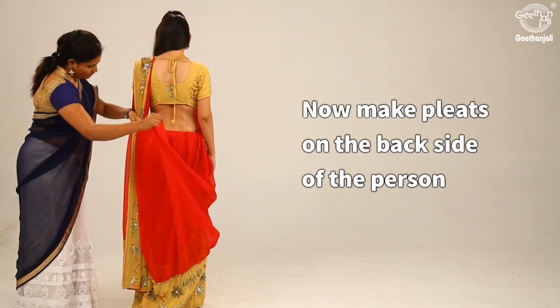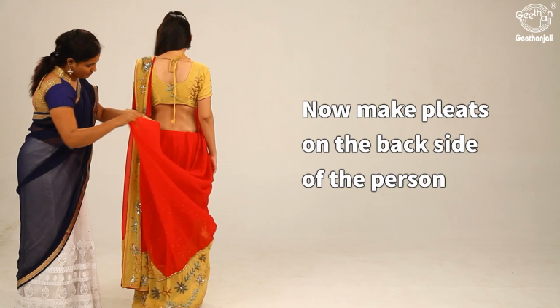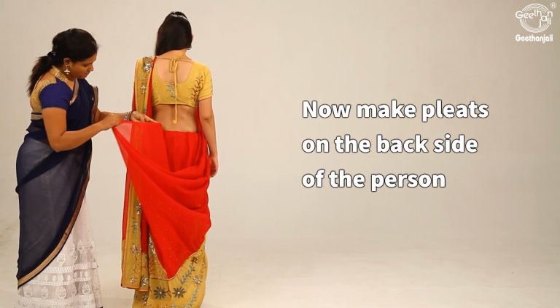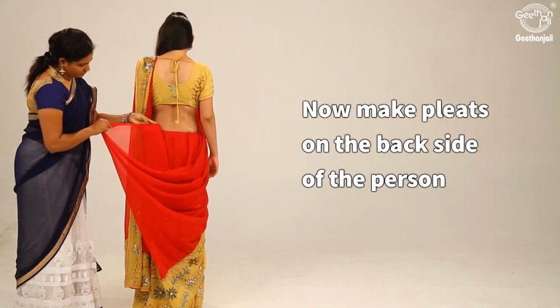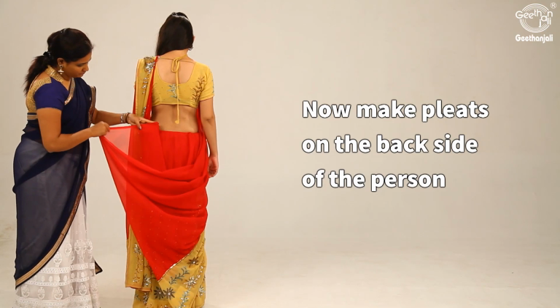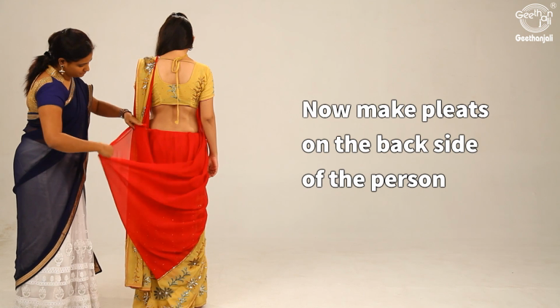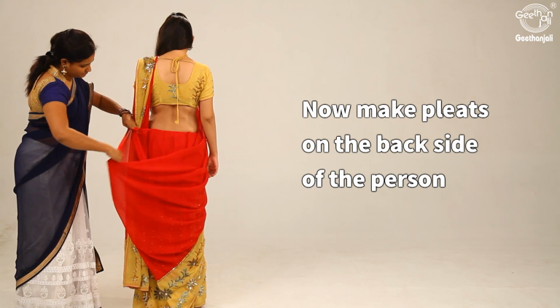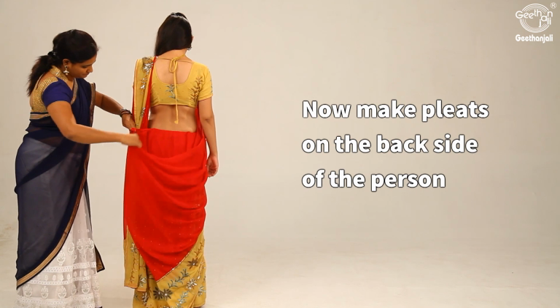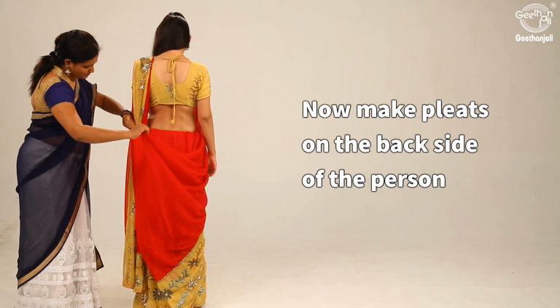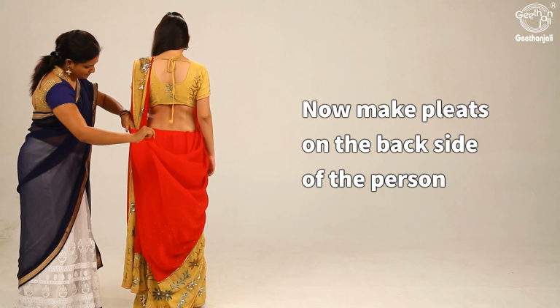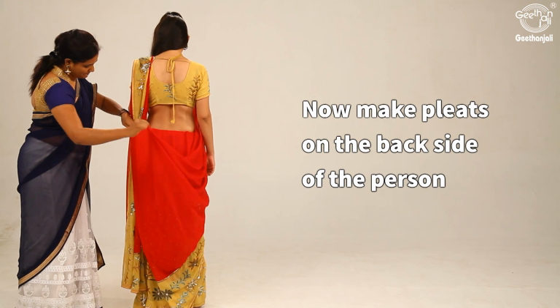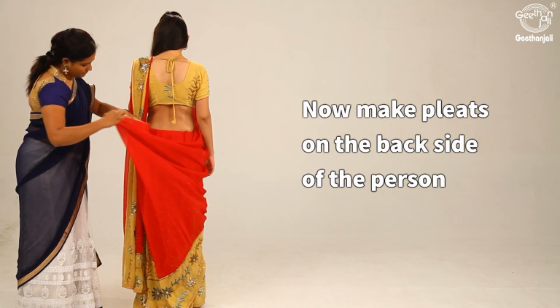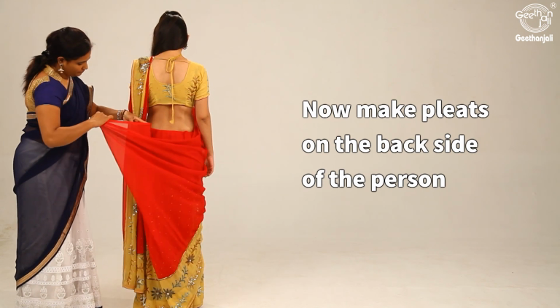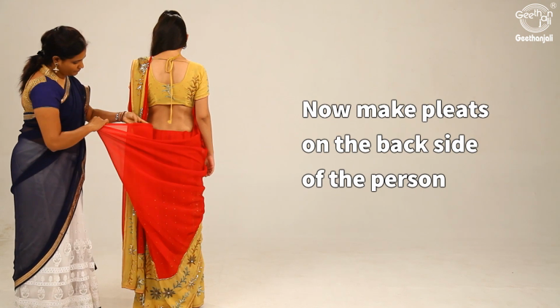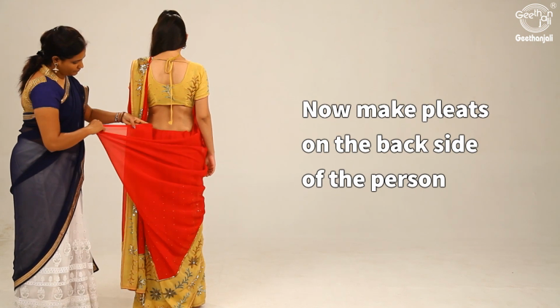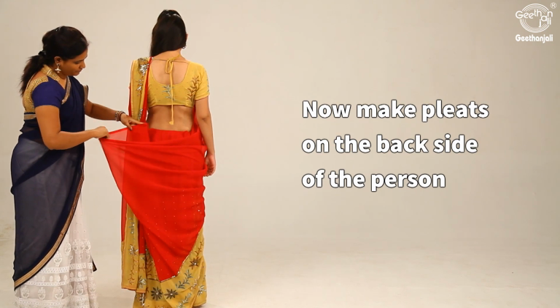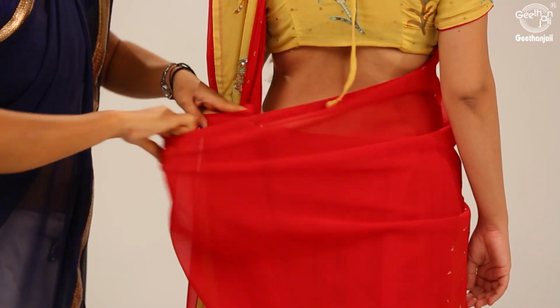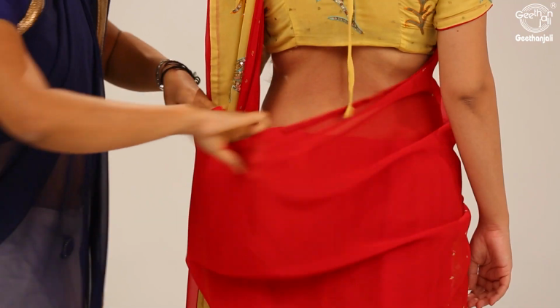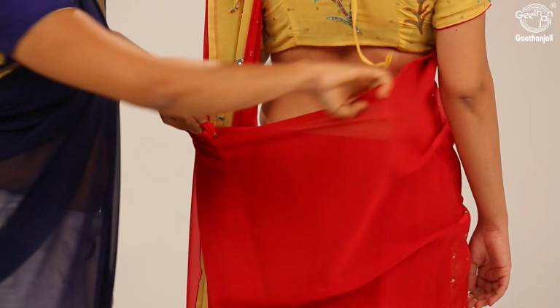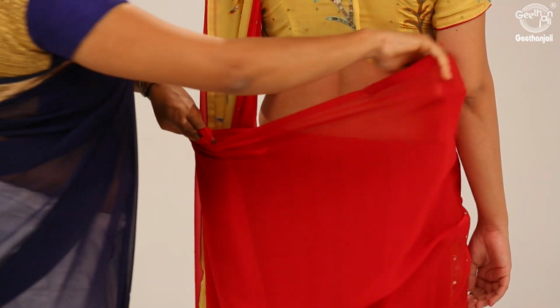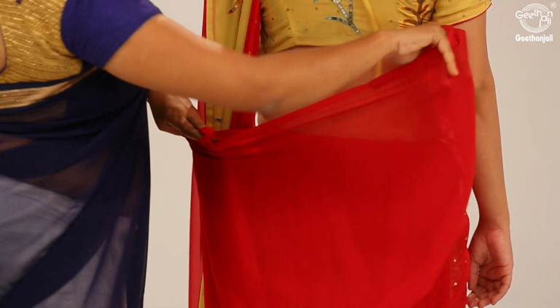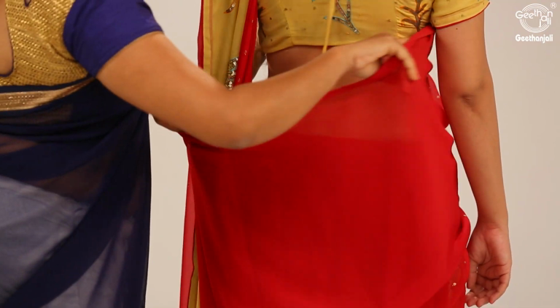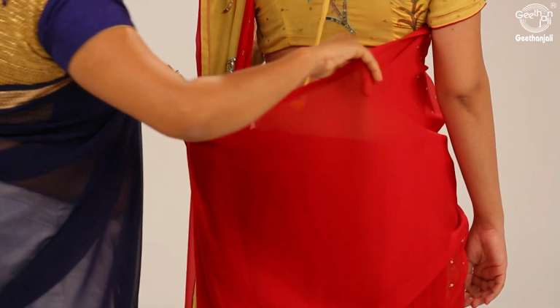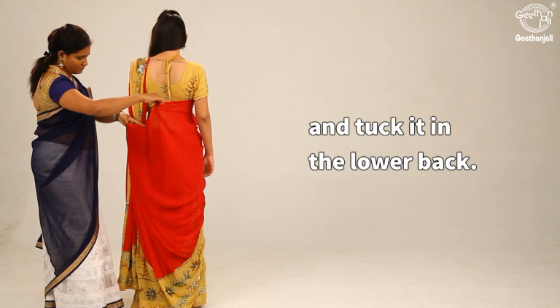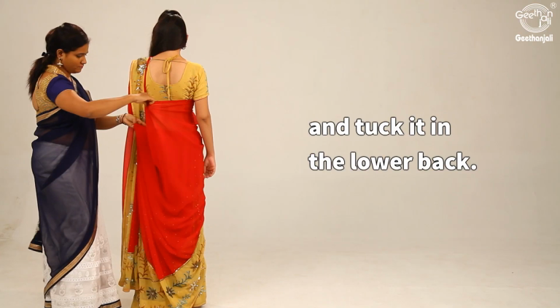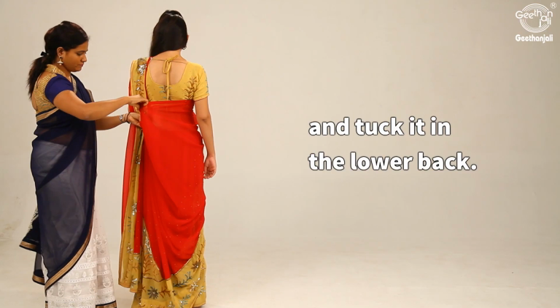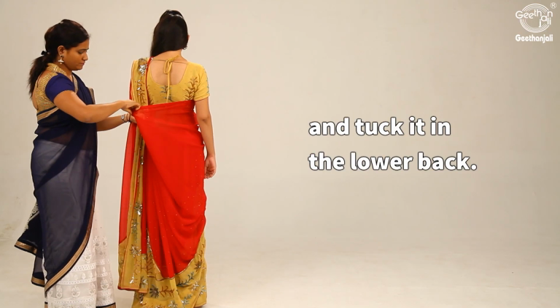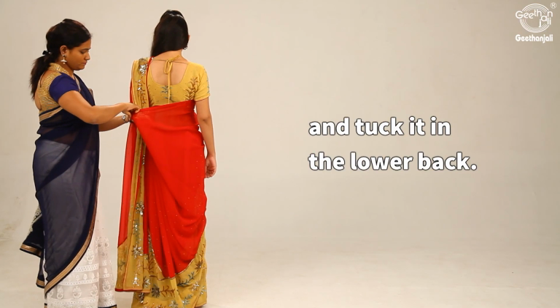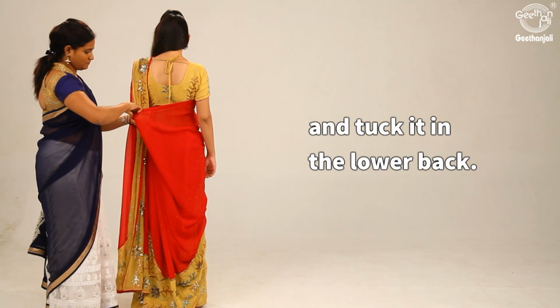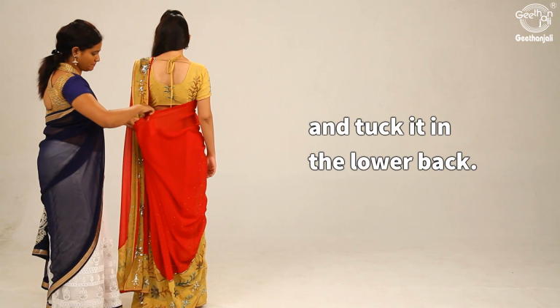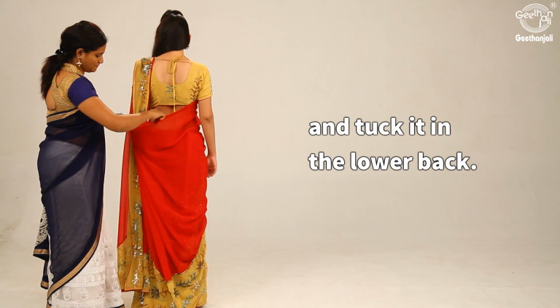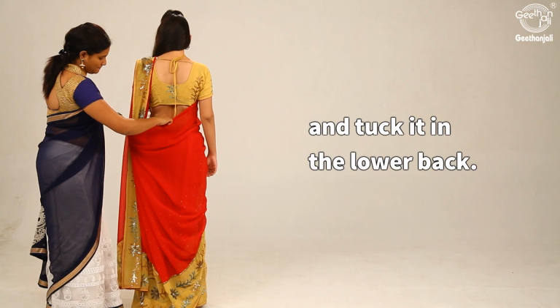Now make pleats on the backside of the person and tuck them in the lower back.